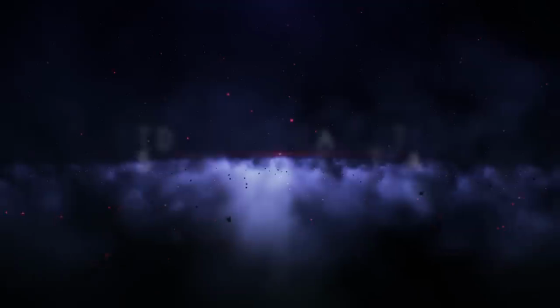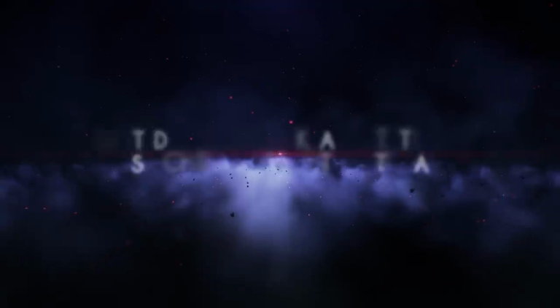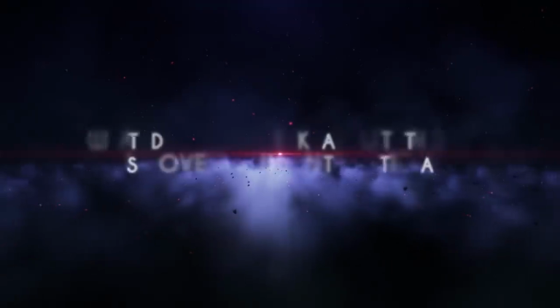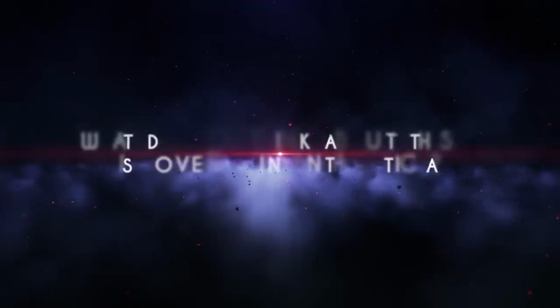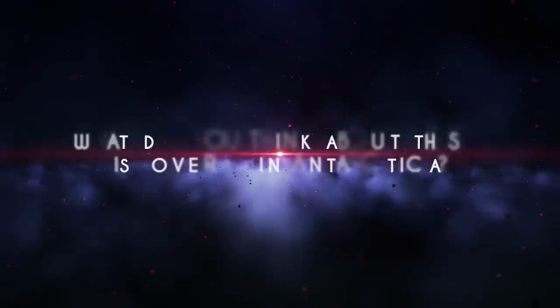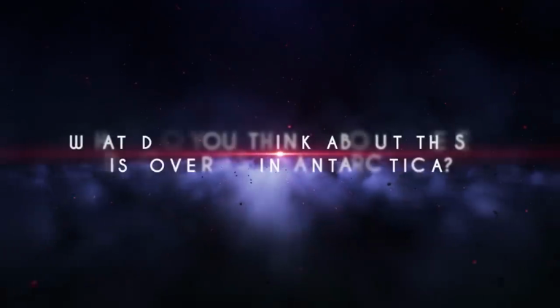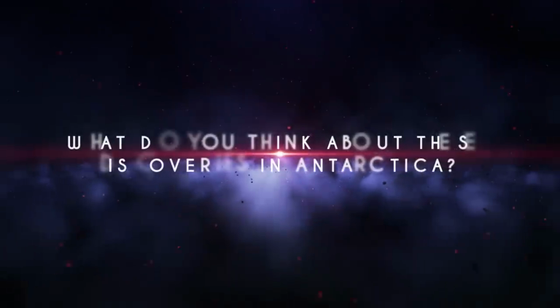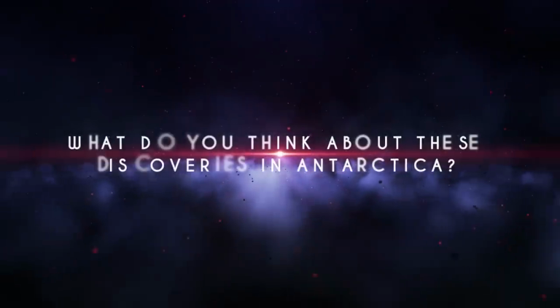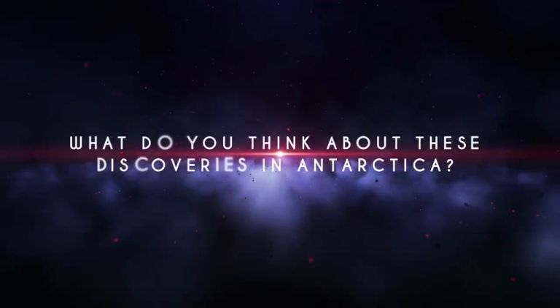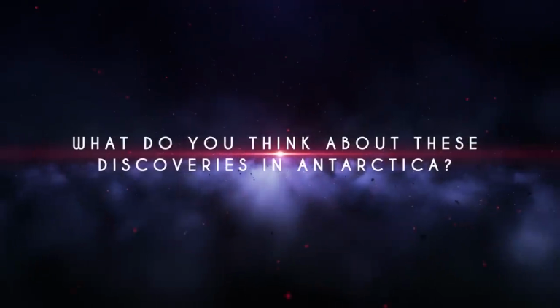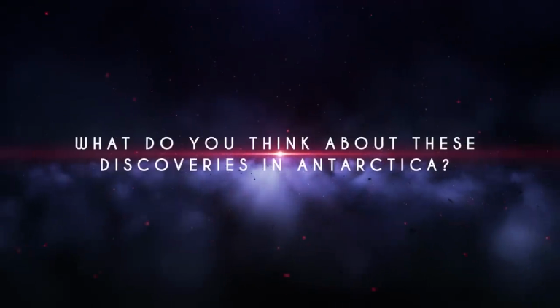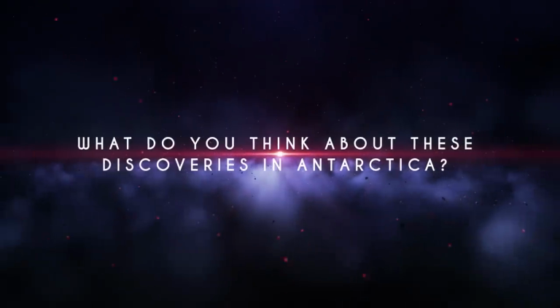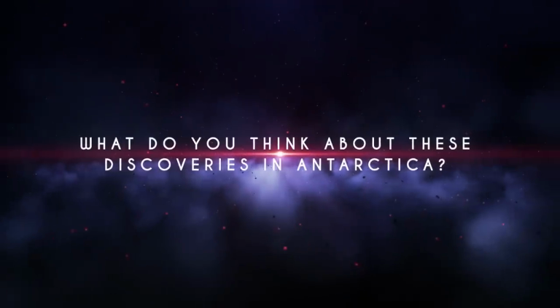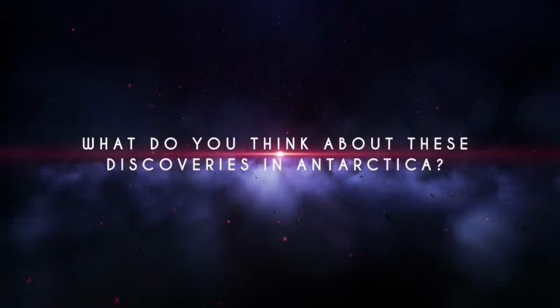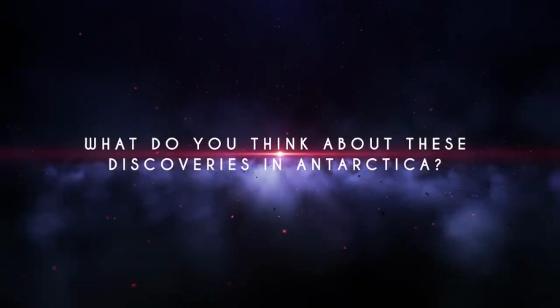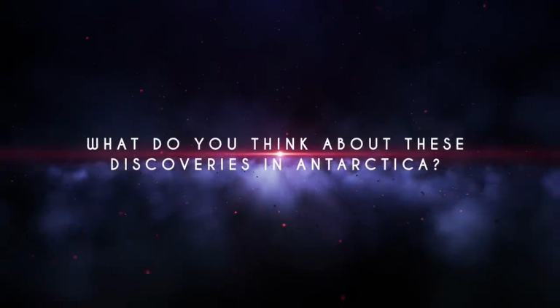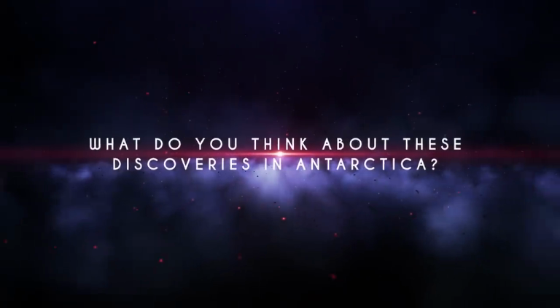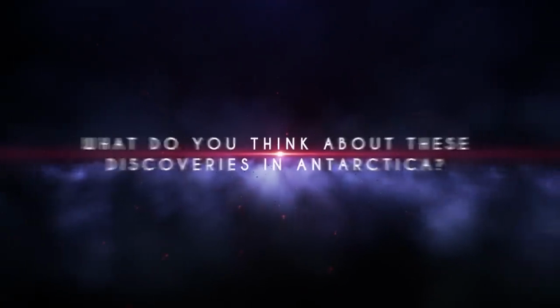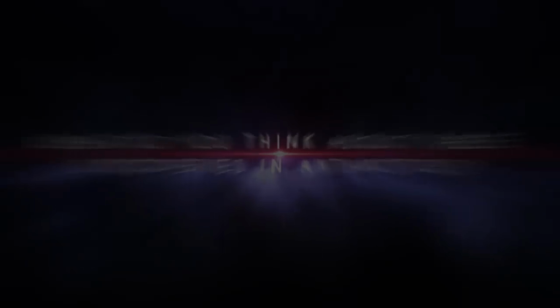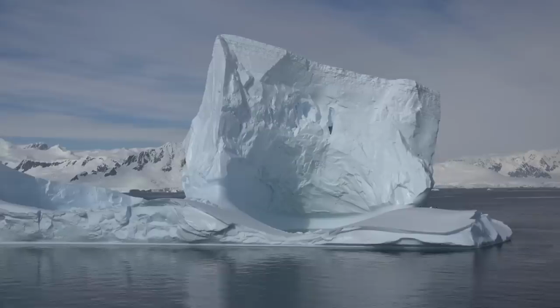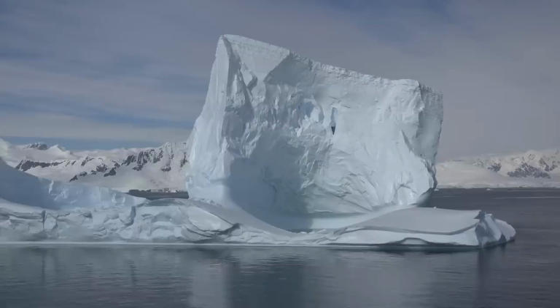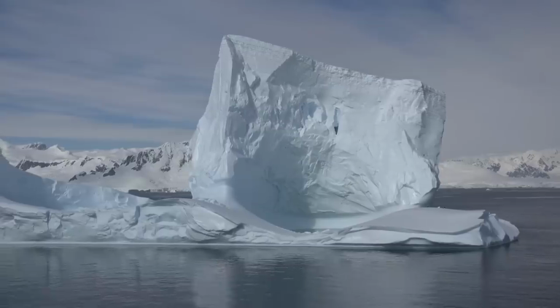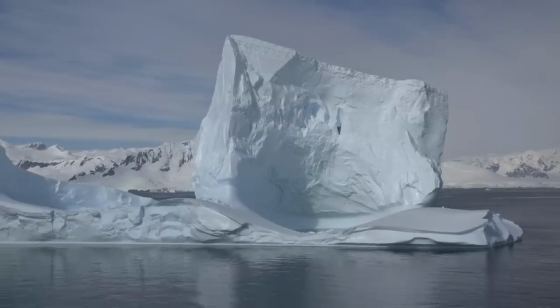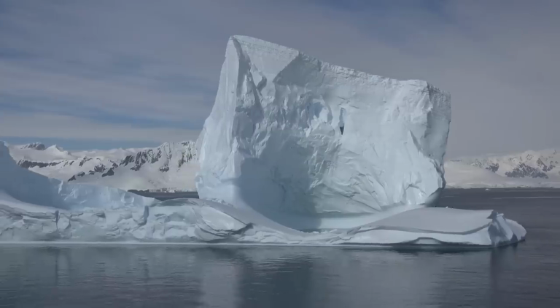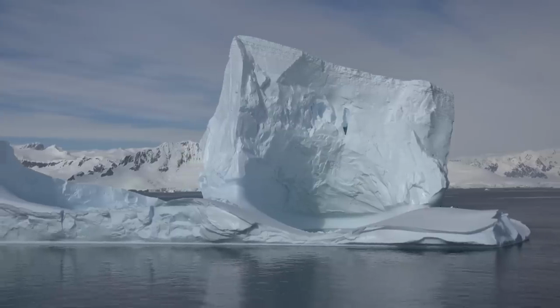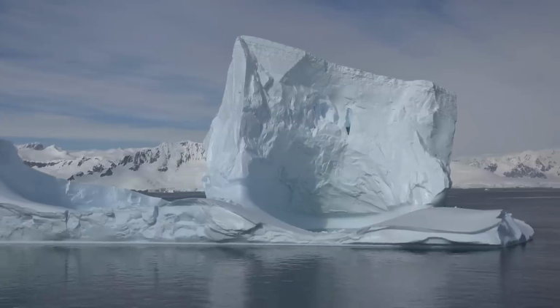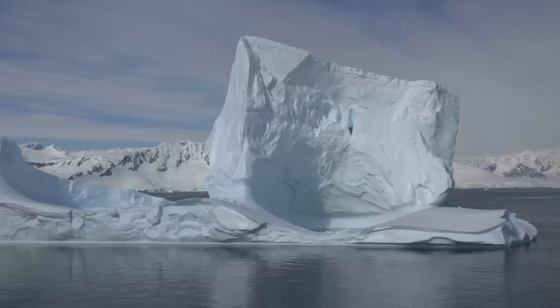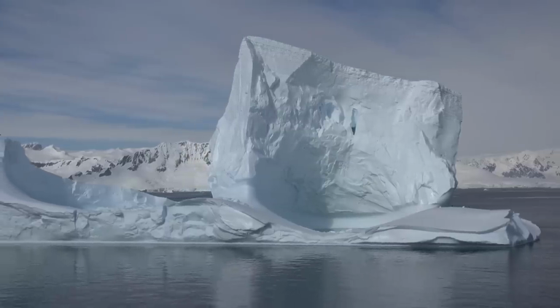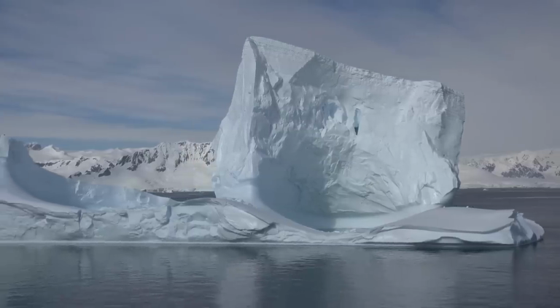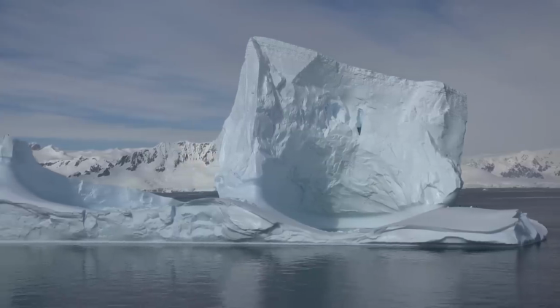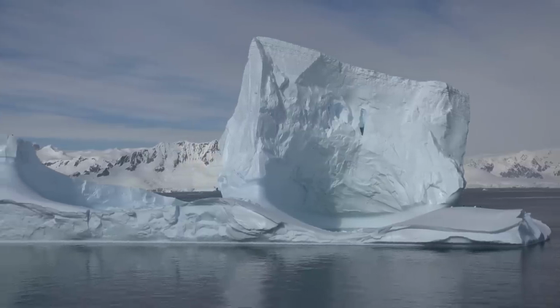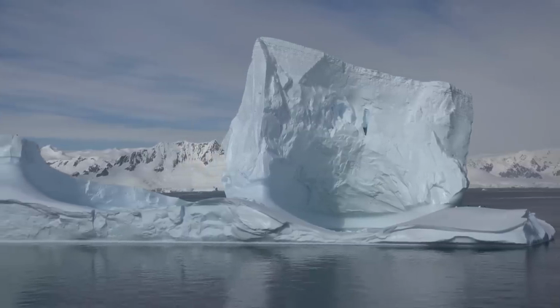What do you think about these discoveries in Antarctica? Share your thoughts in the comments section below!